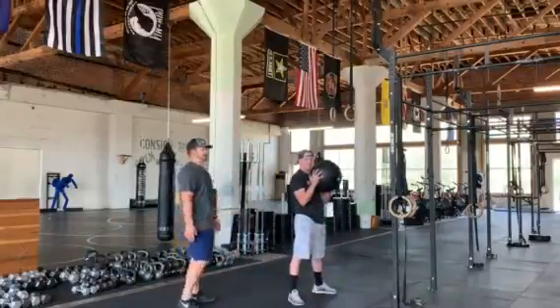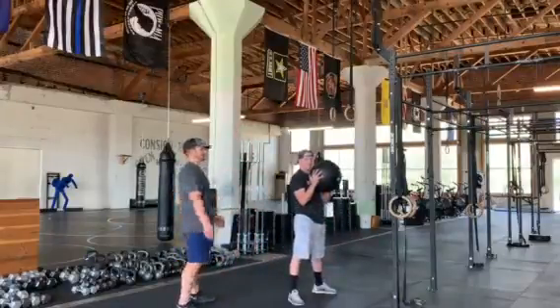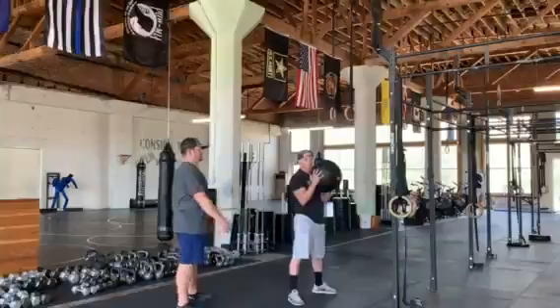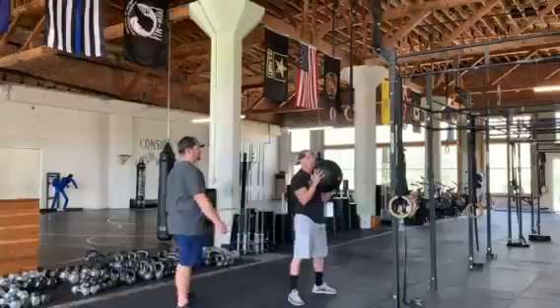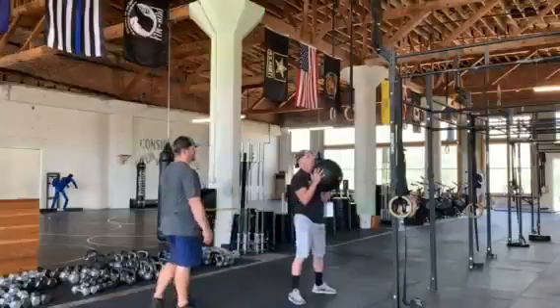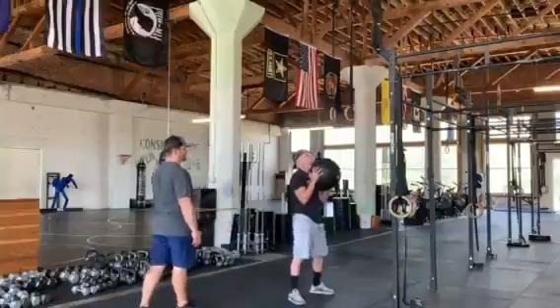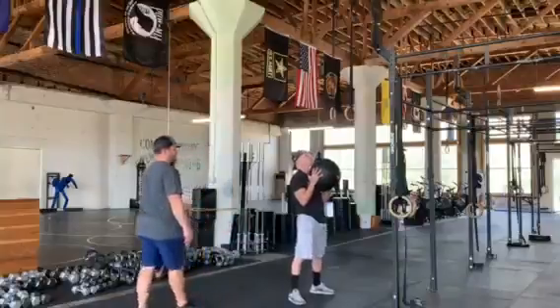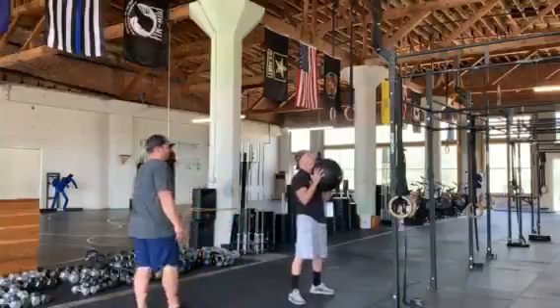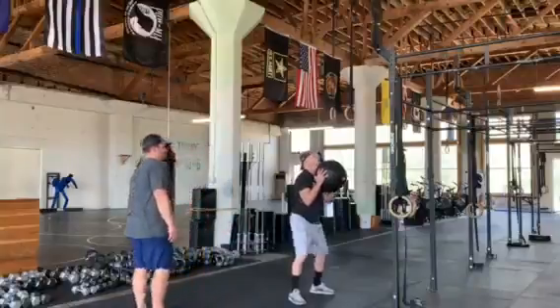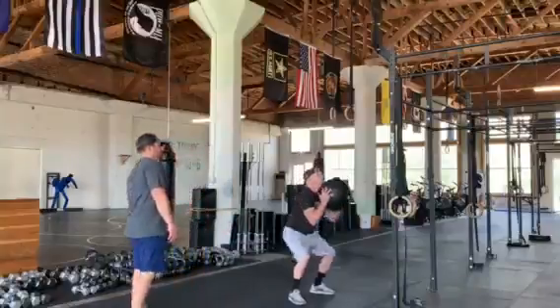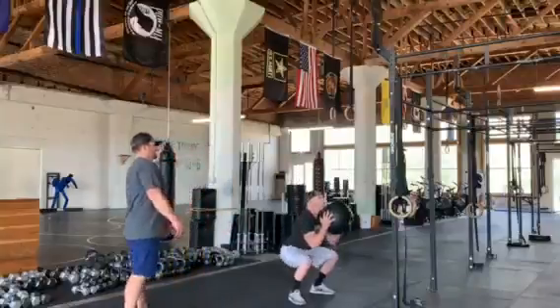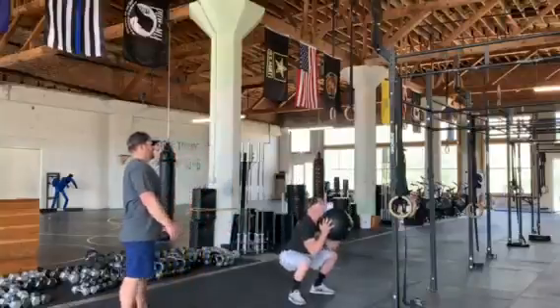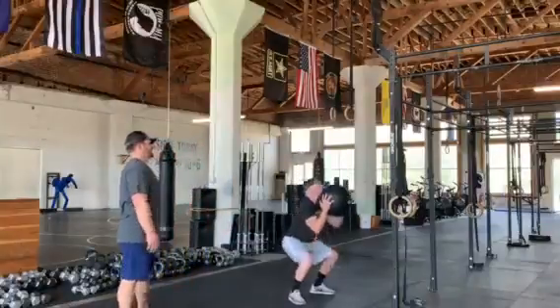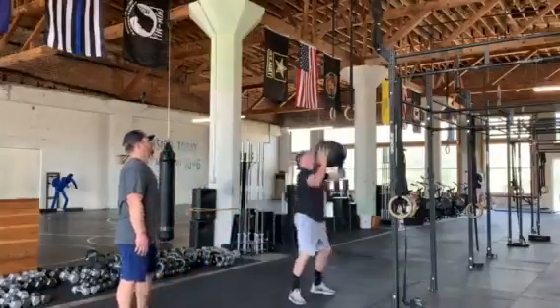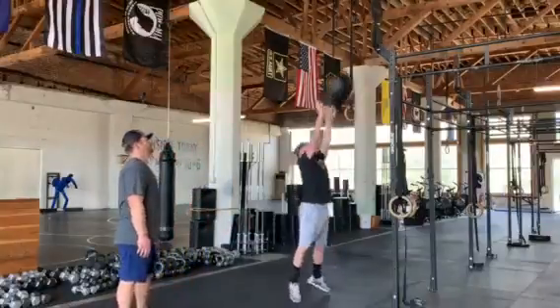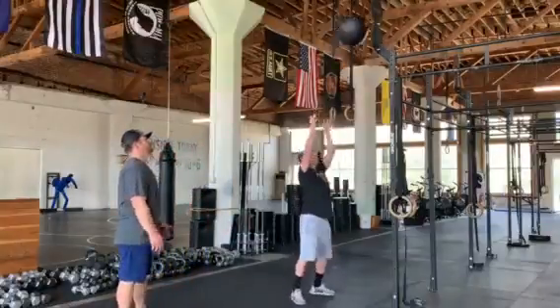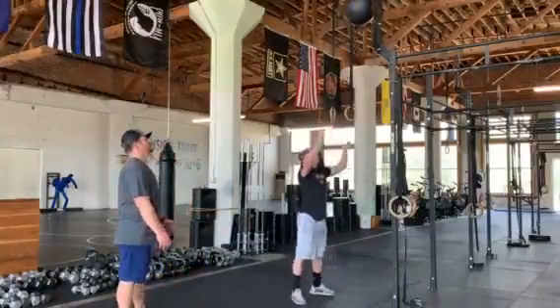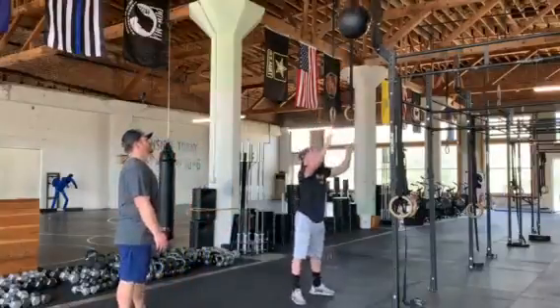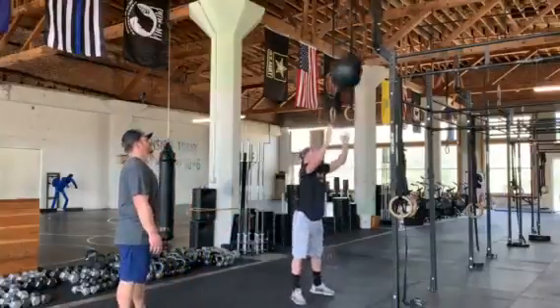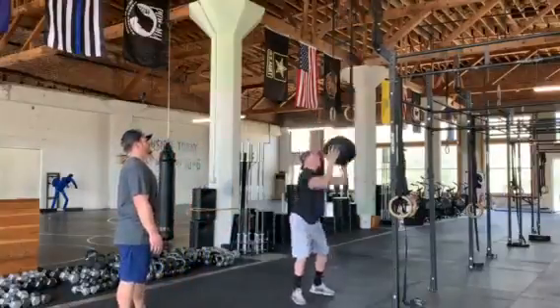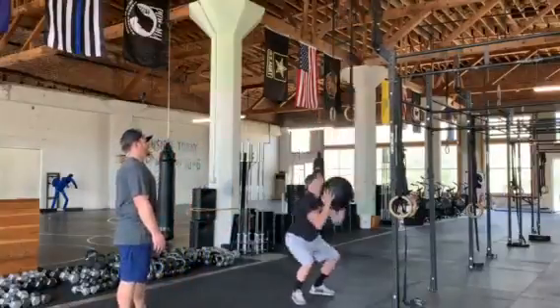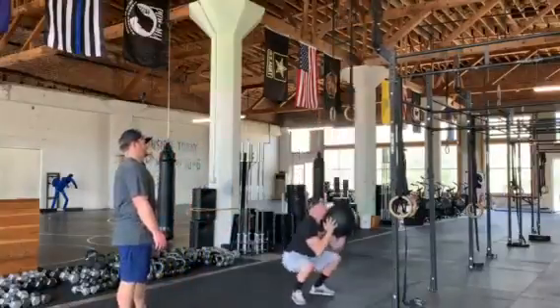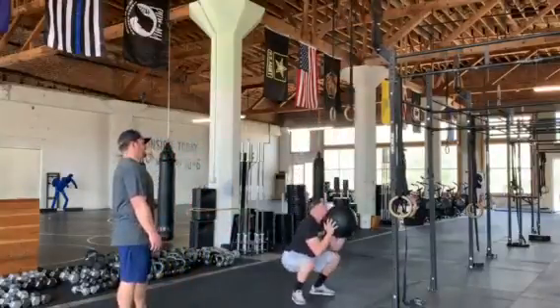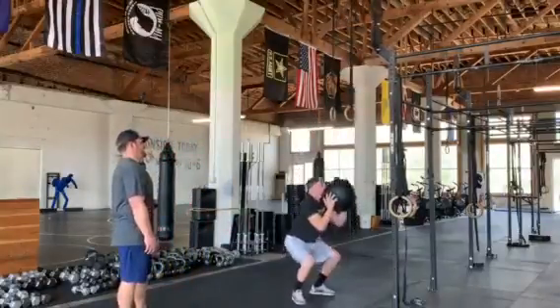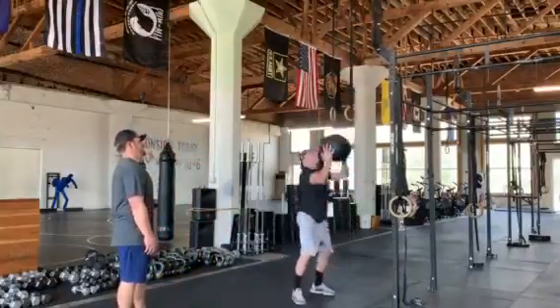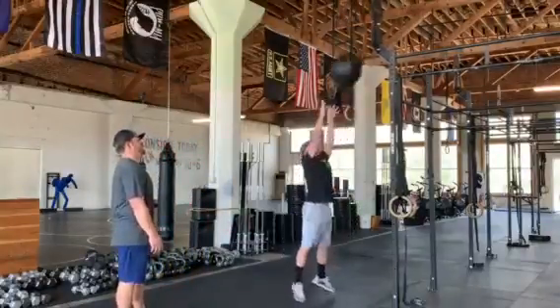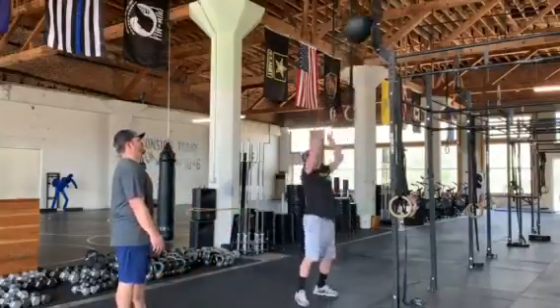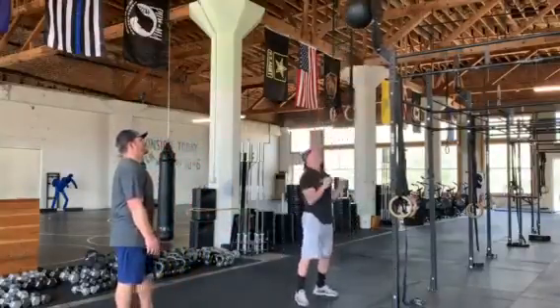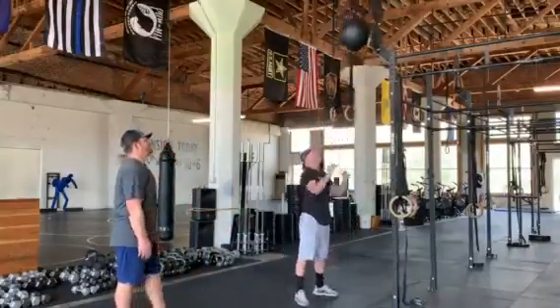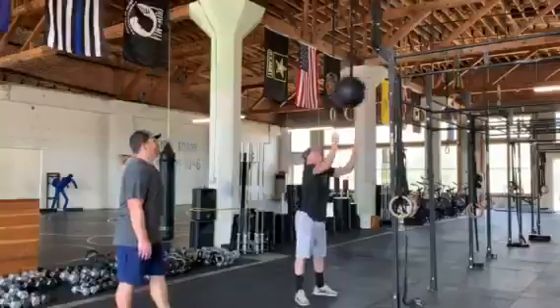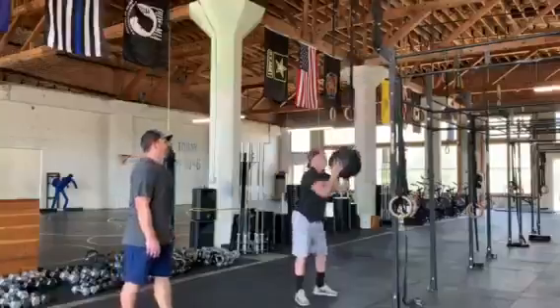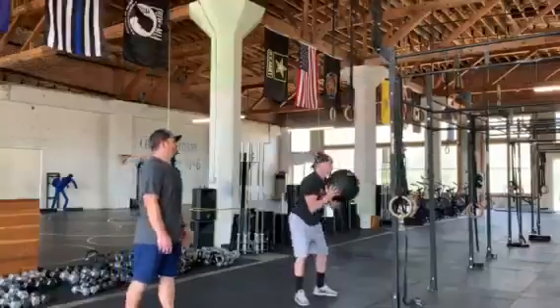Alex, just show us two more — catching on the way down and firing up.